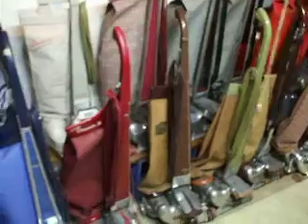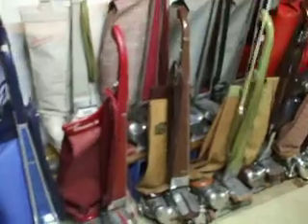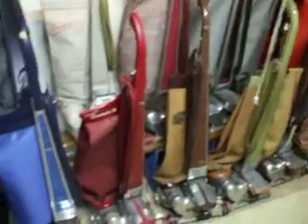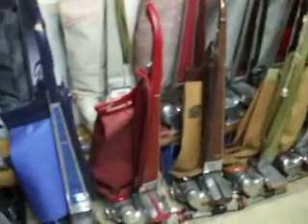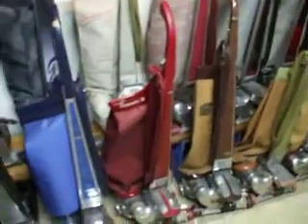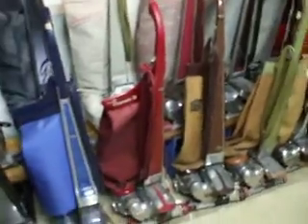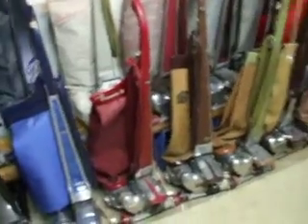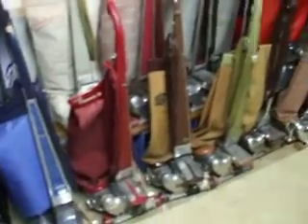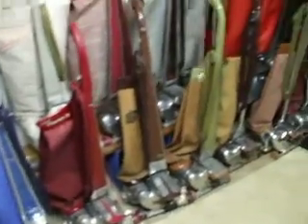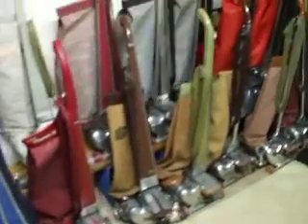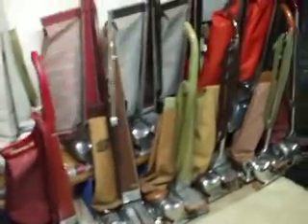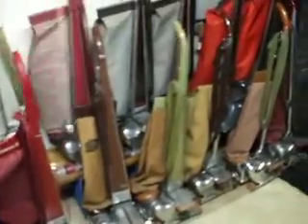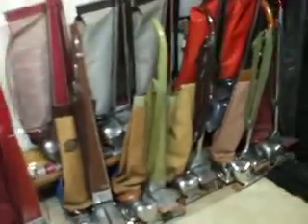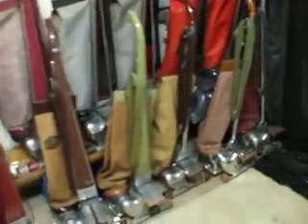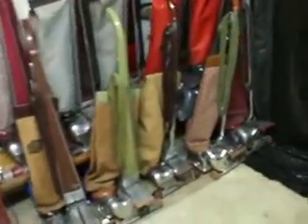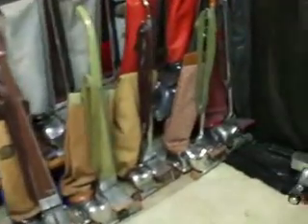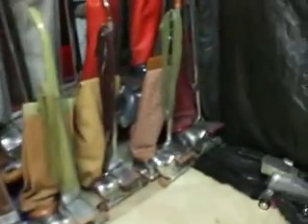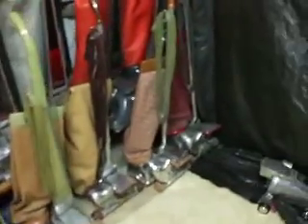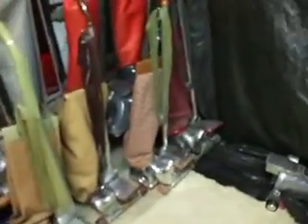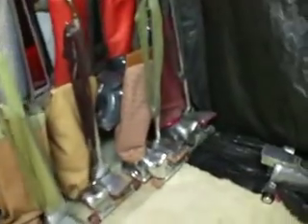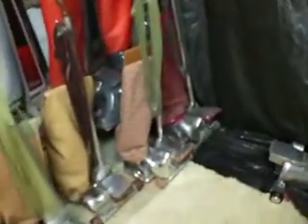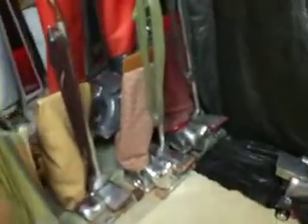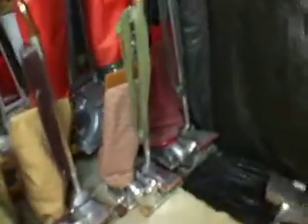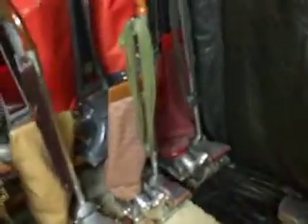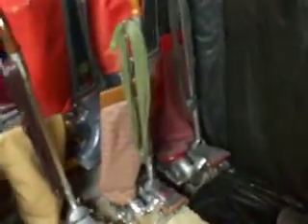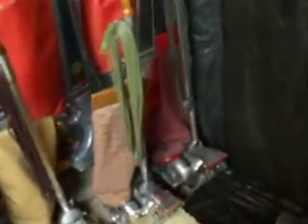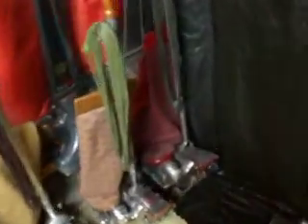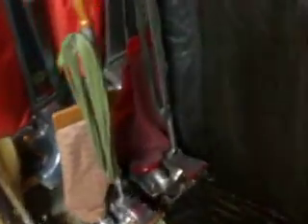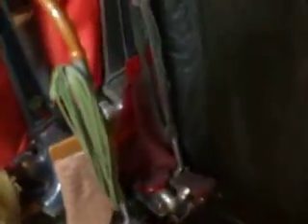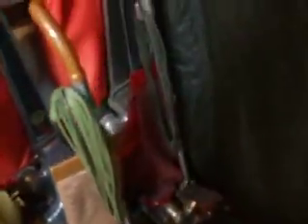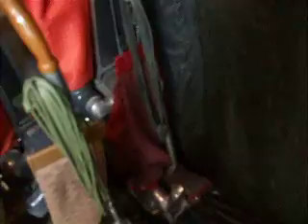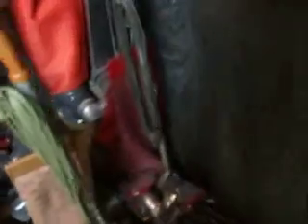Hello, here's an update of my collection. Starting off with the Kirbys,